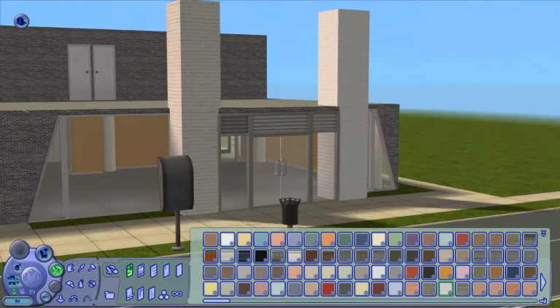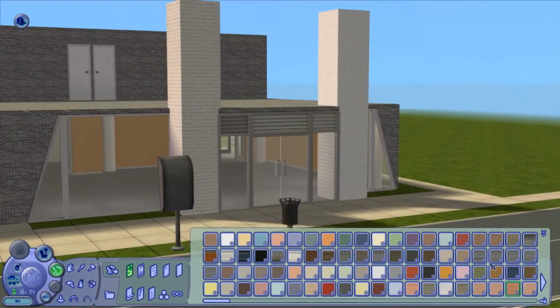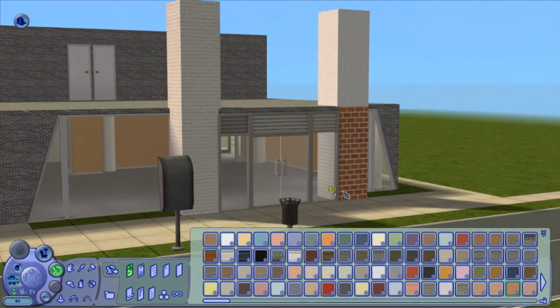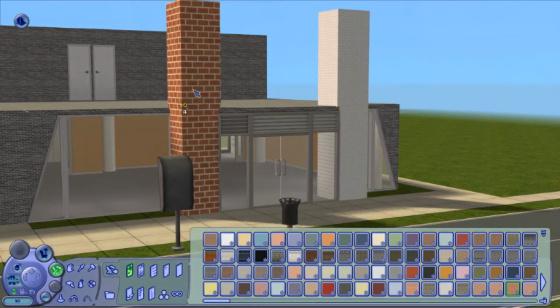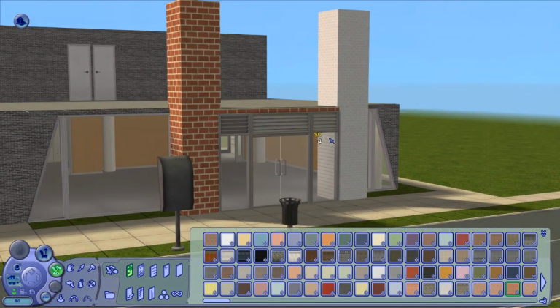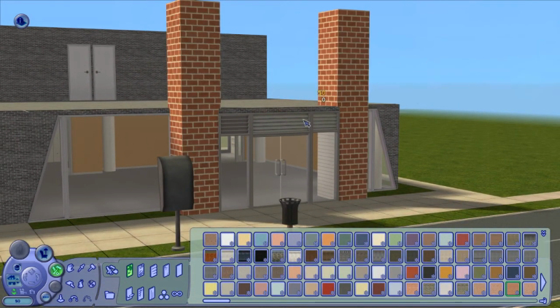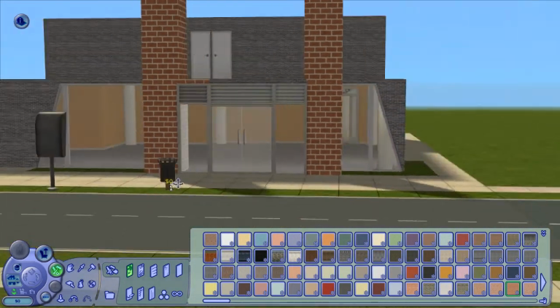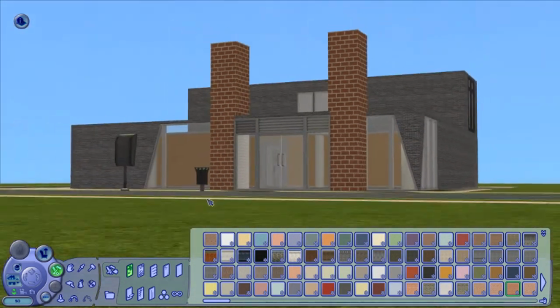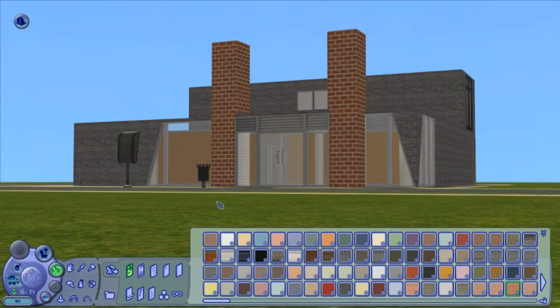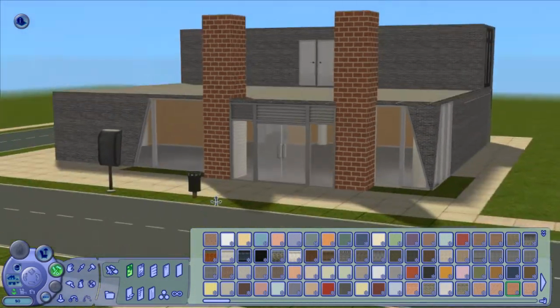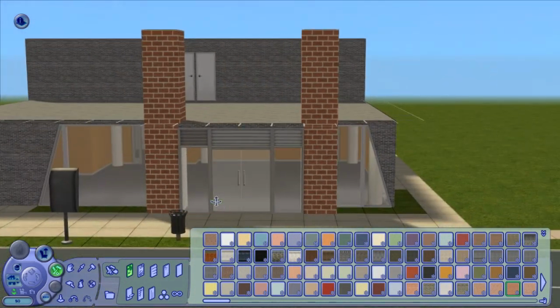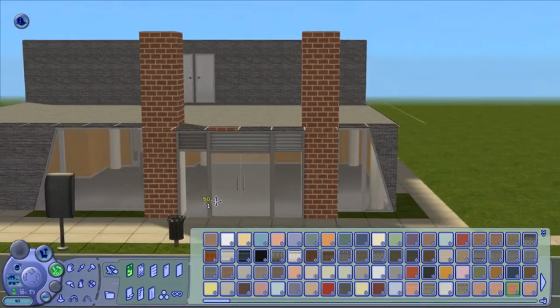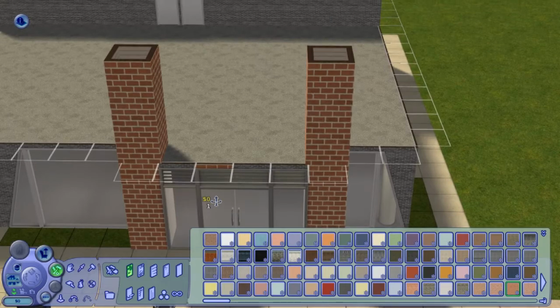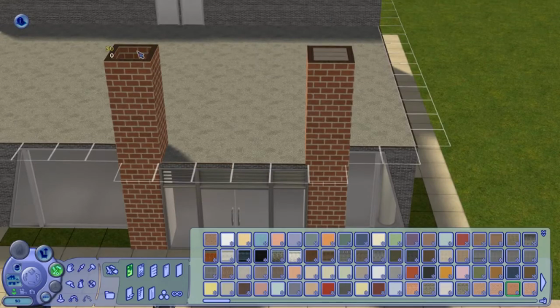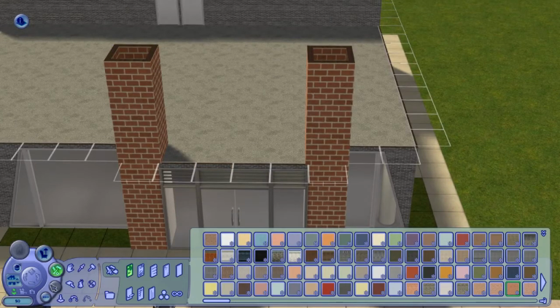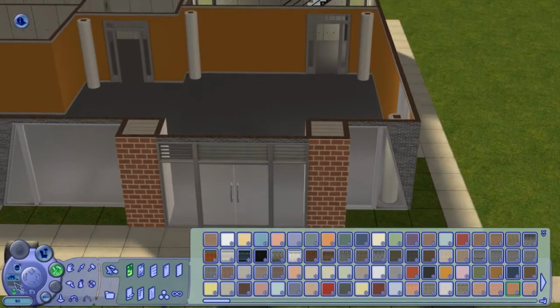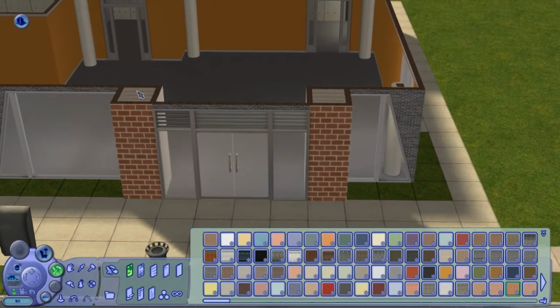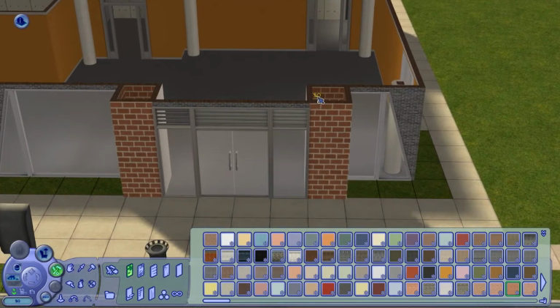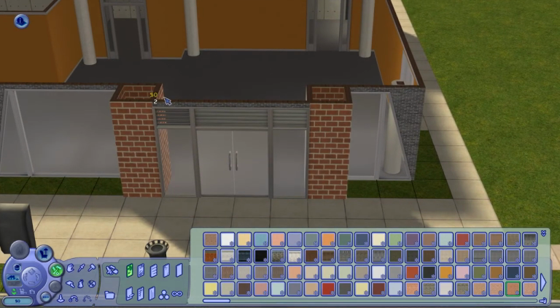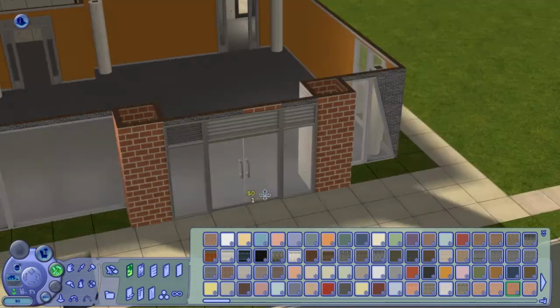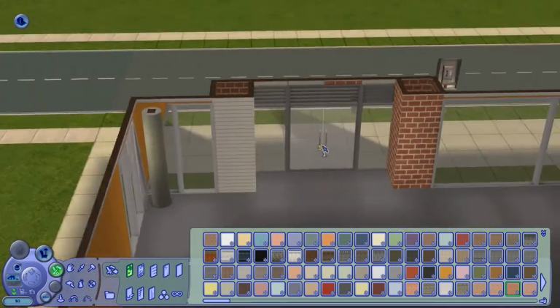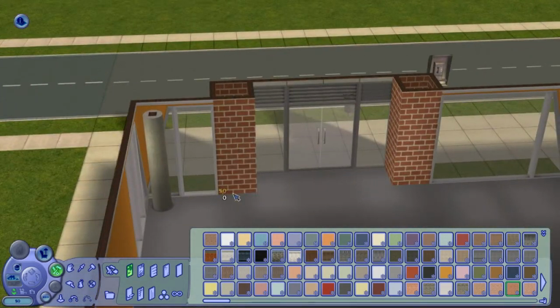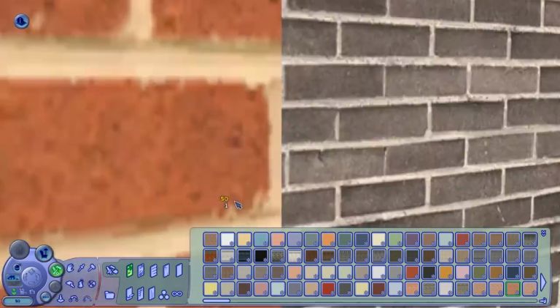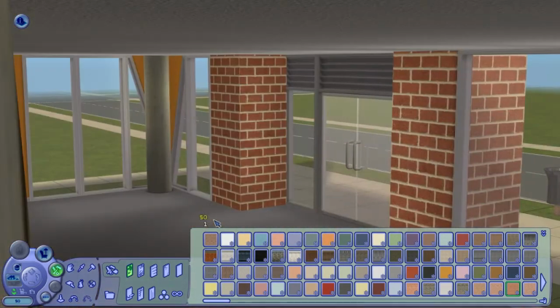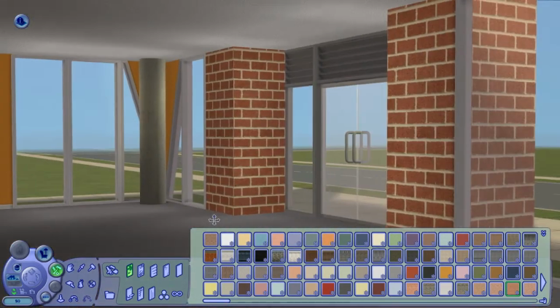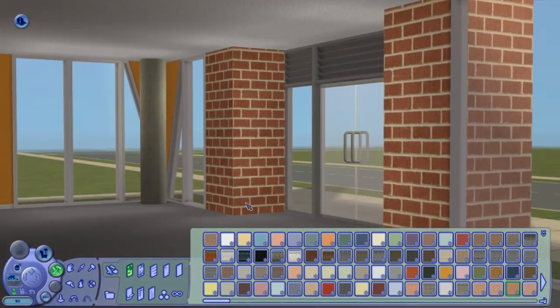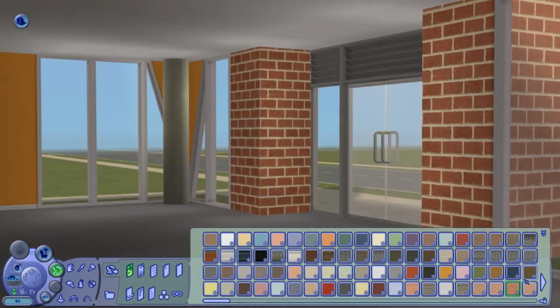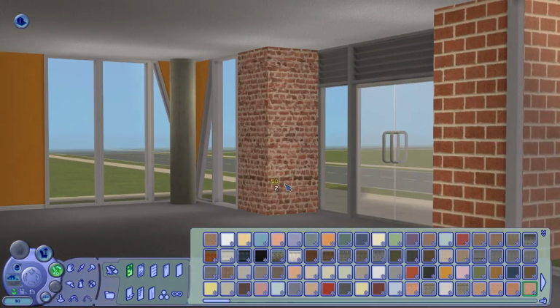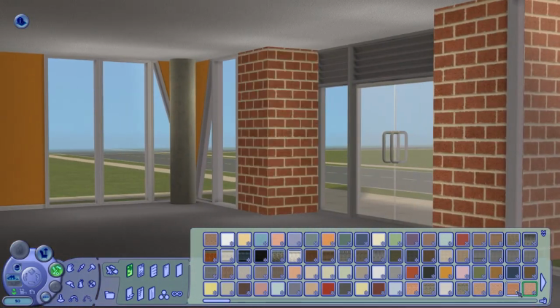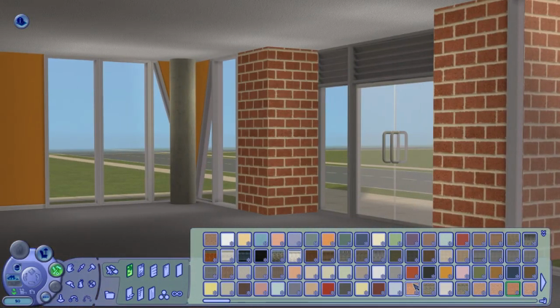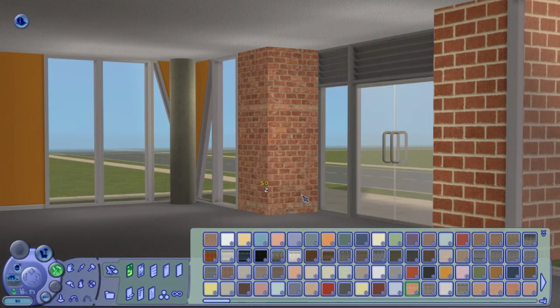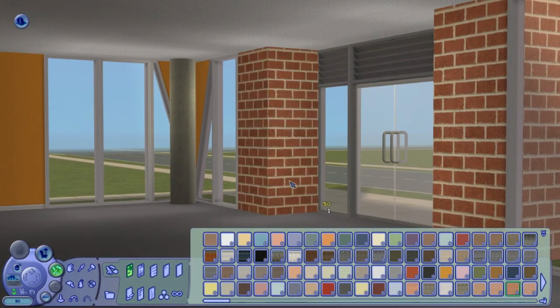I don't know what these two pillars are supposed to be, but I kept them because it's so weird I like it. I'm keeping it.